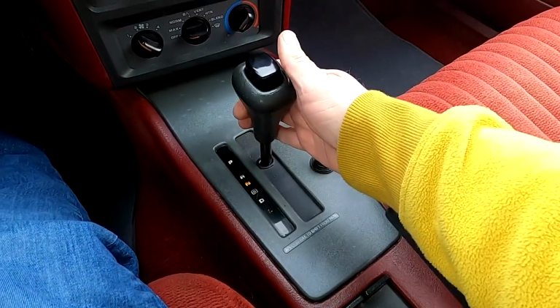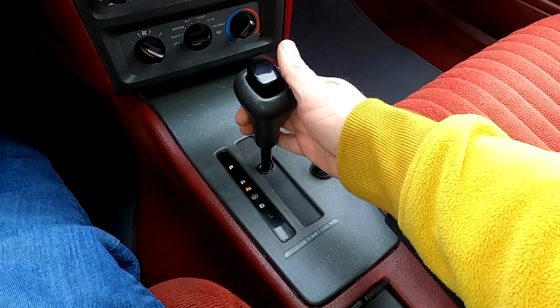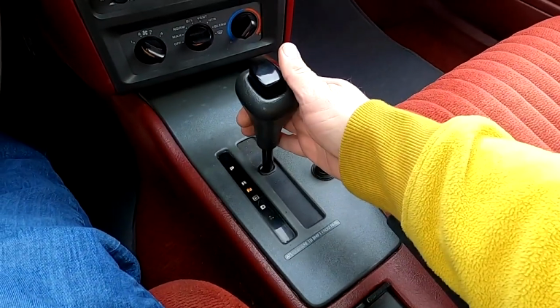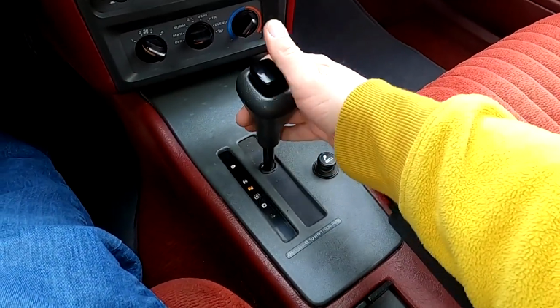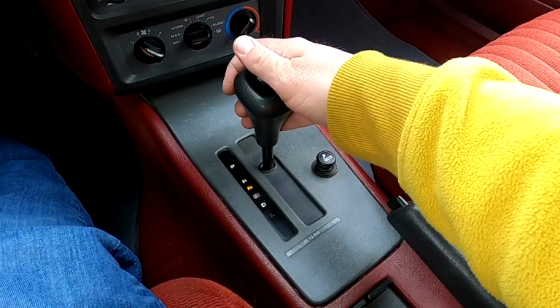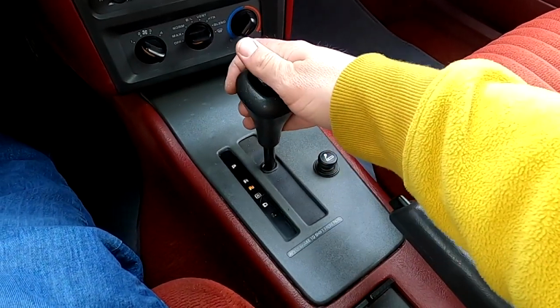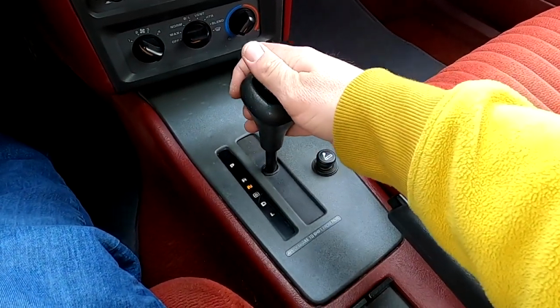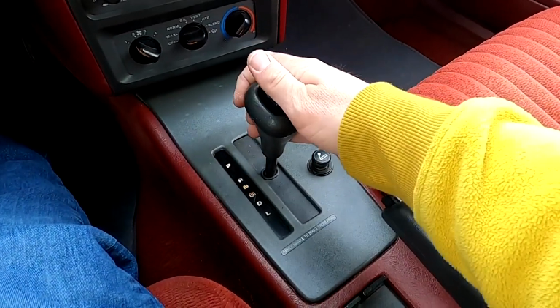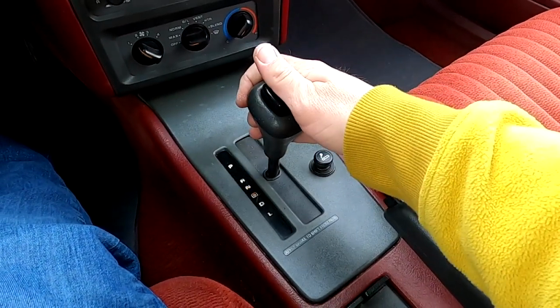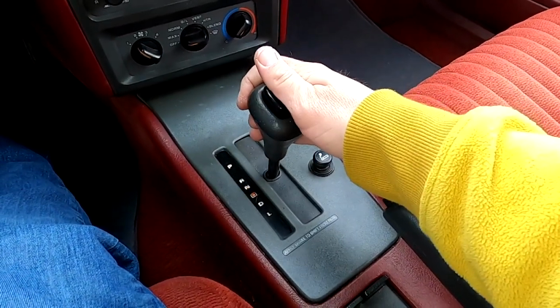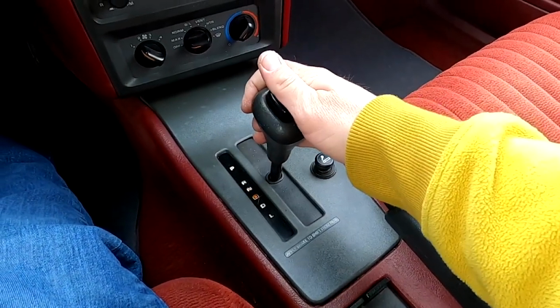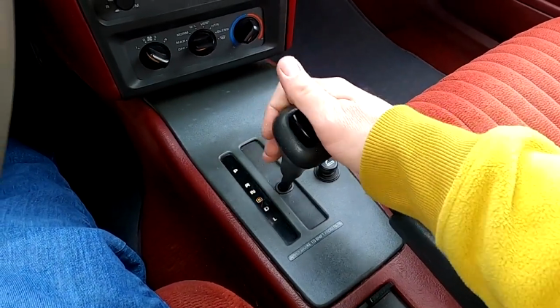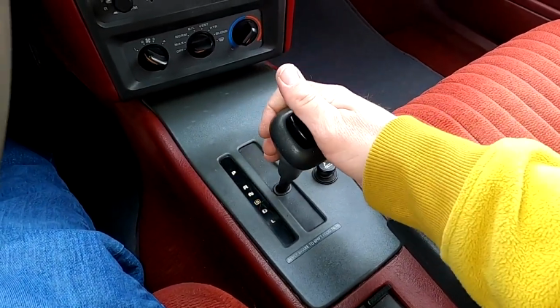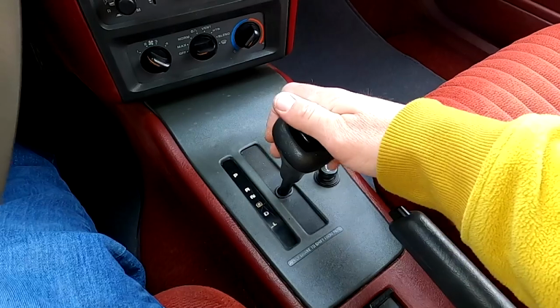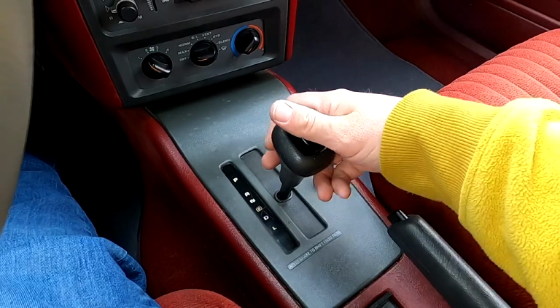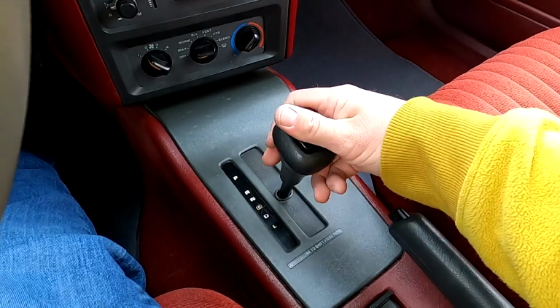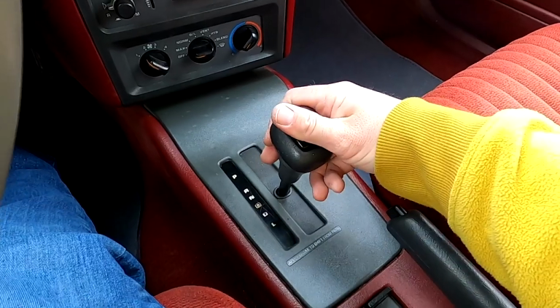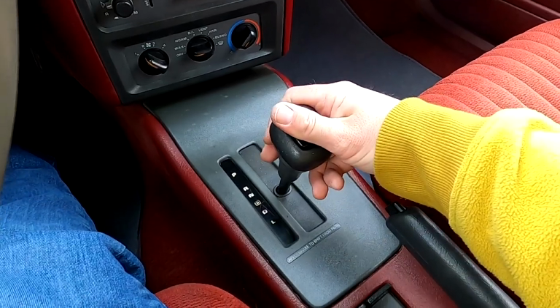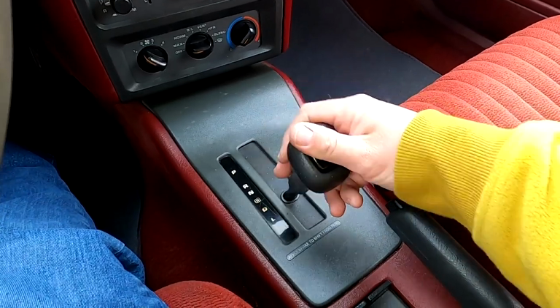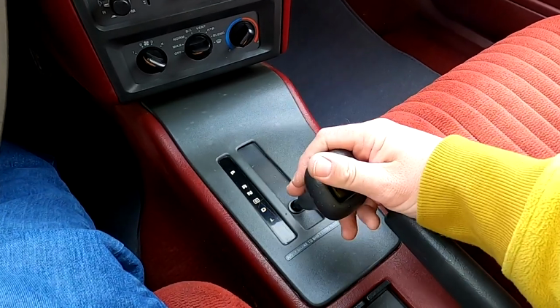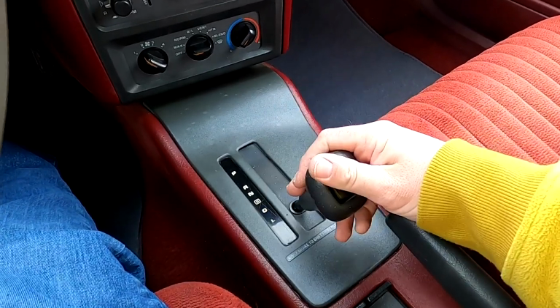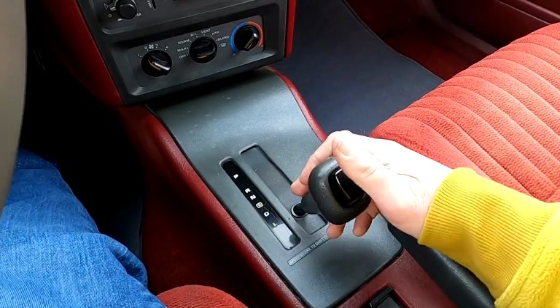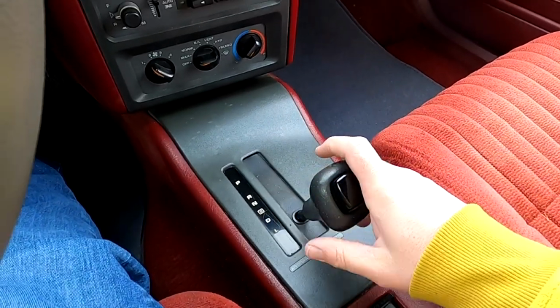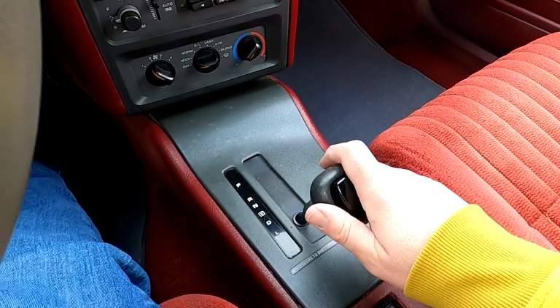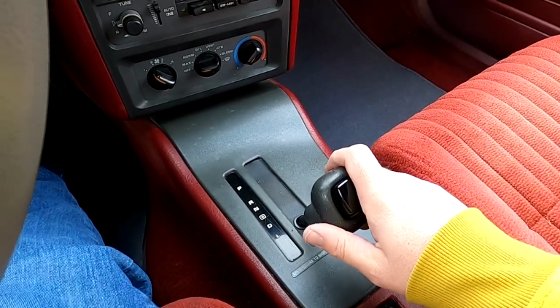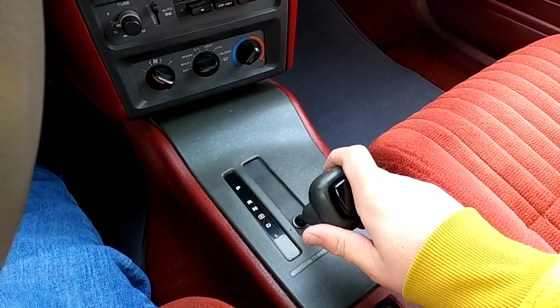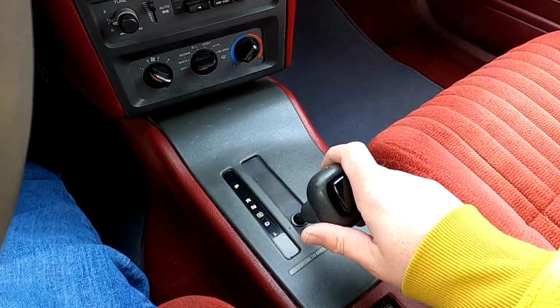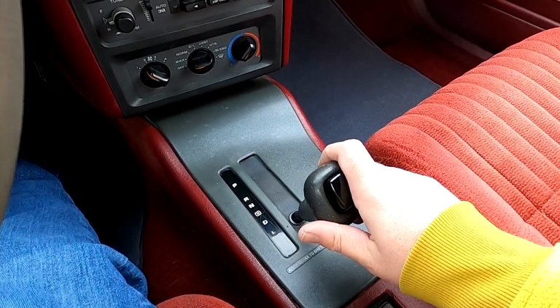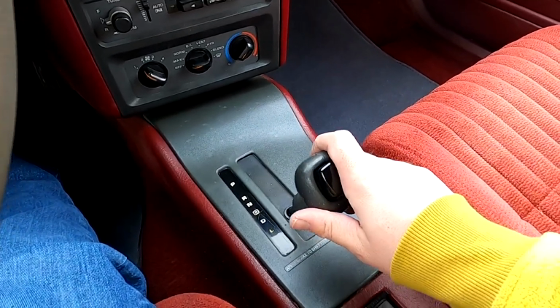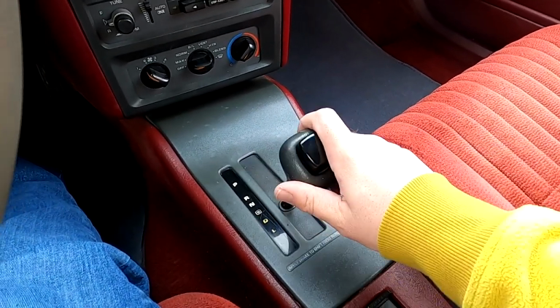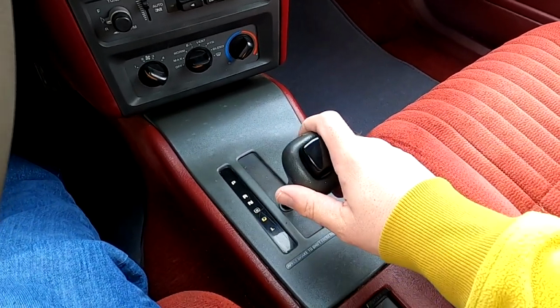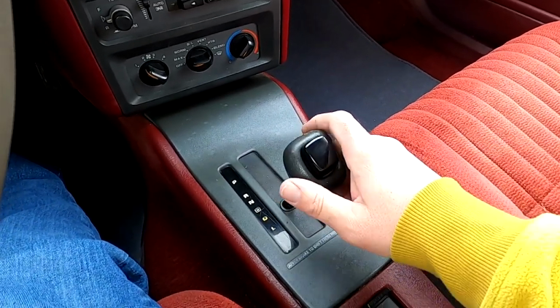The transmission in our car is an electronically controlled 4-speed turbo-hydromatic 4T60E automatic transmission.